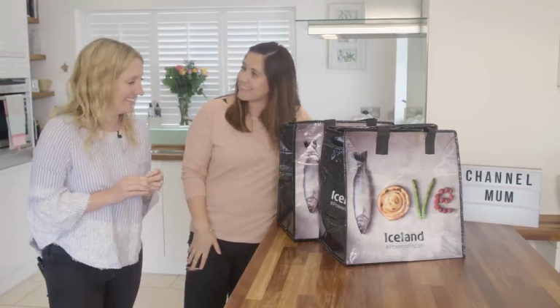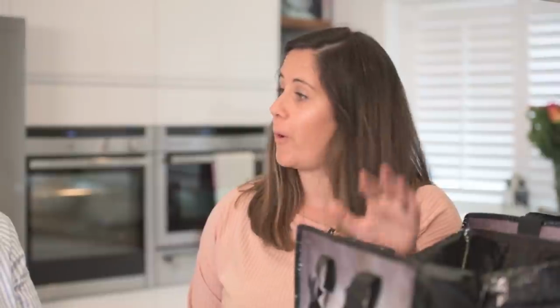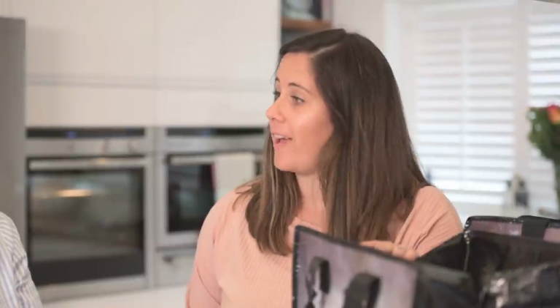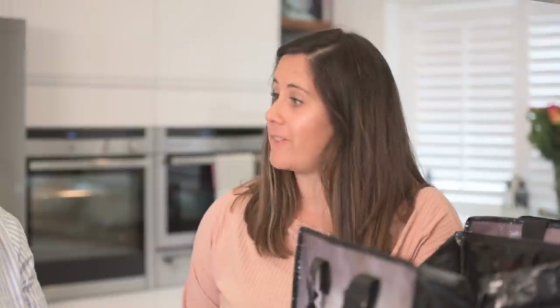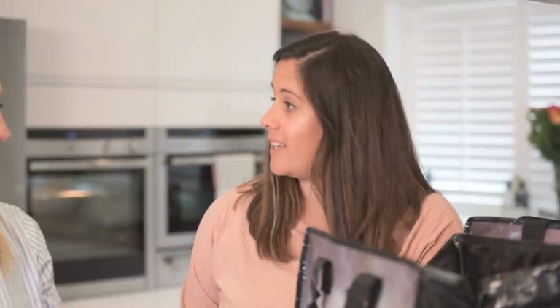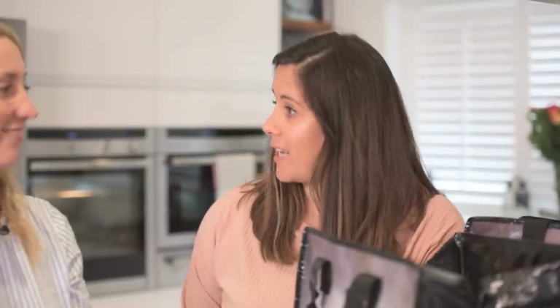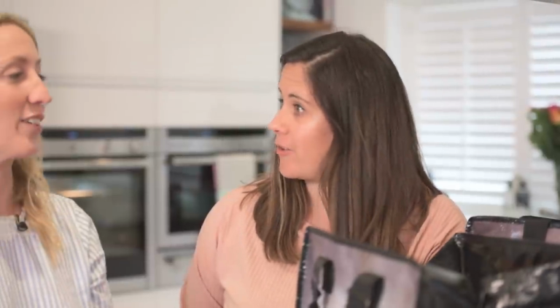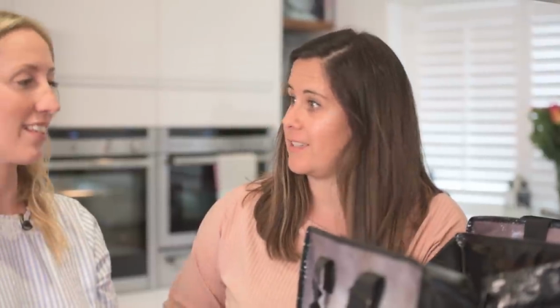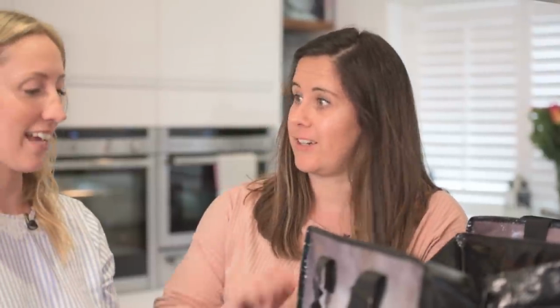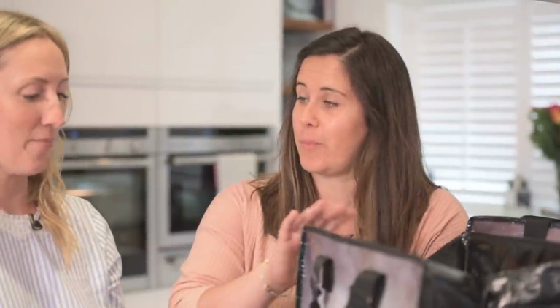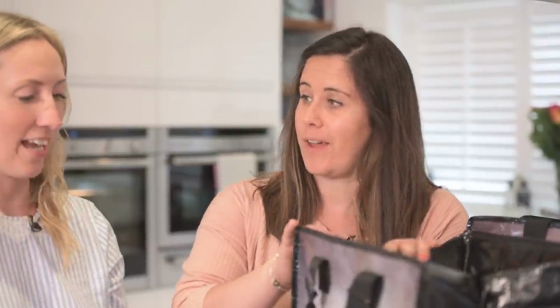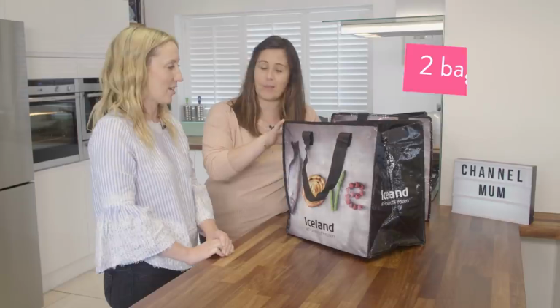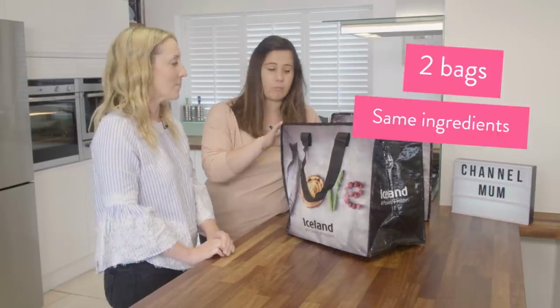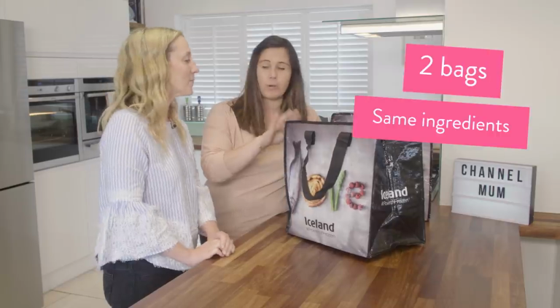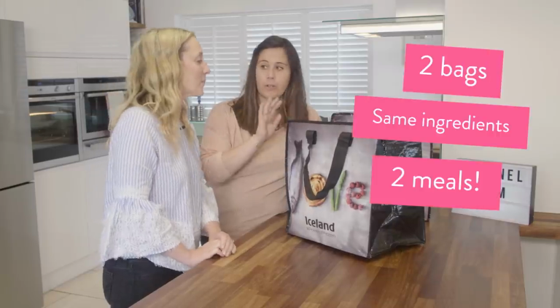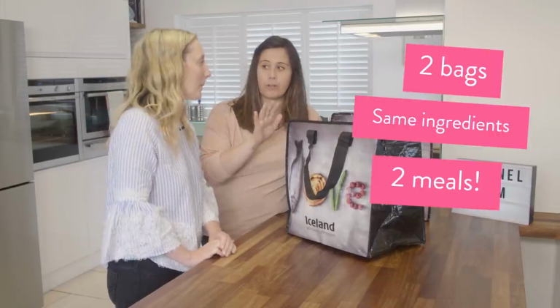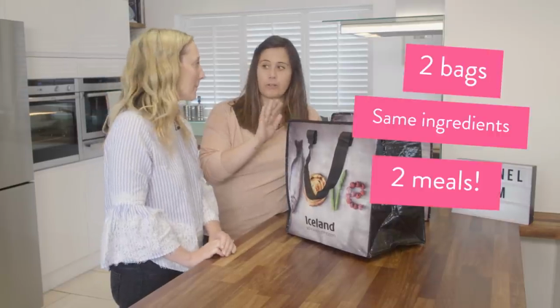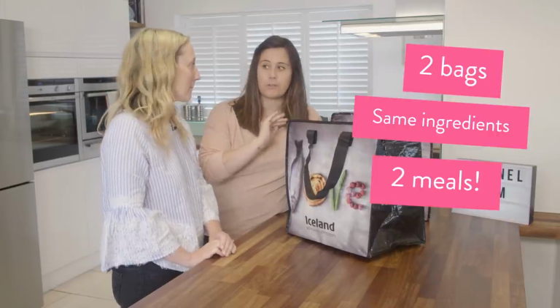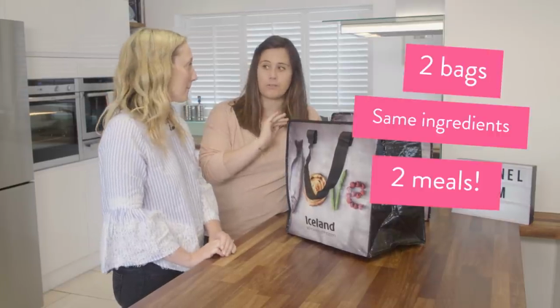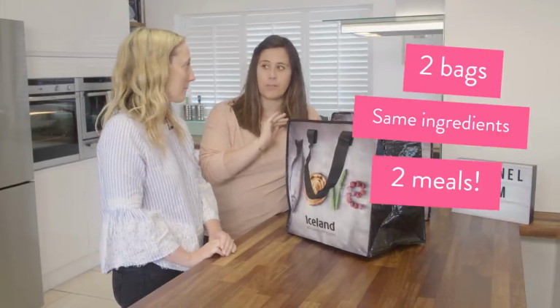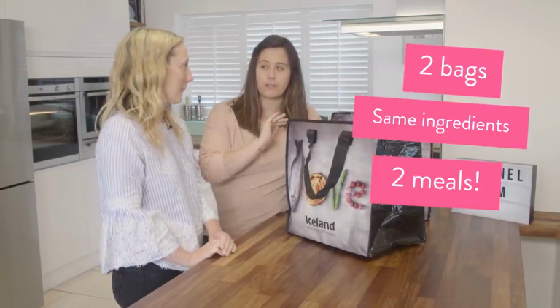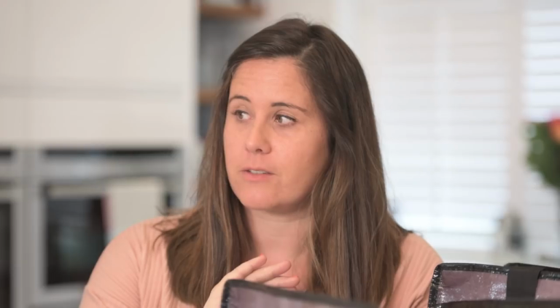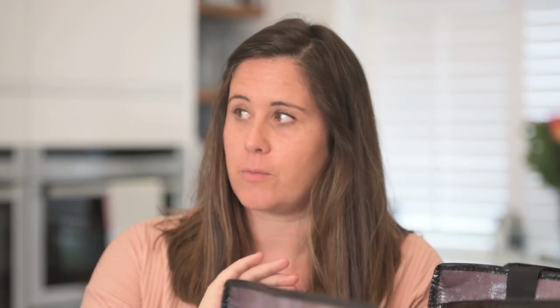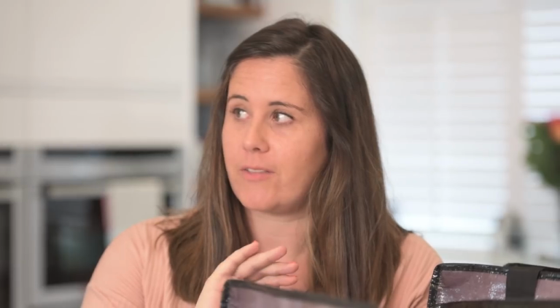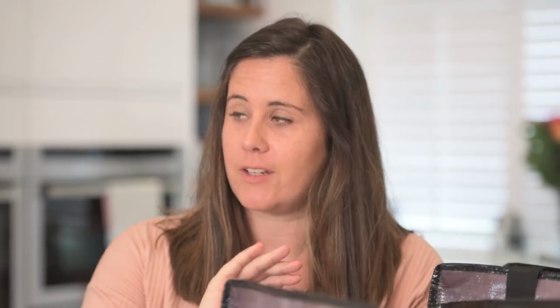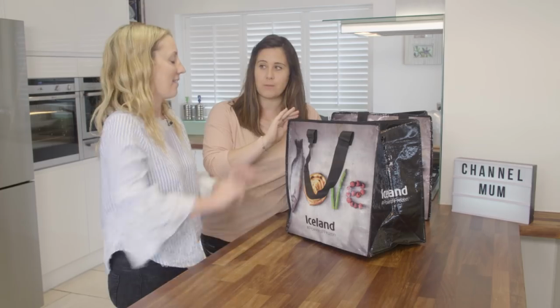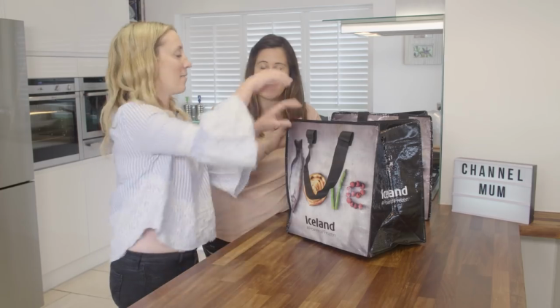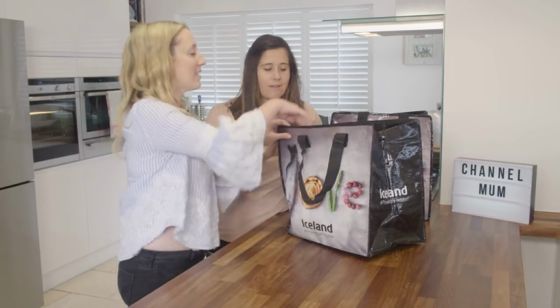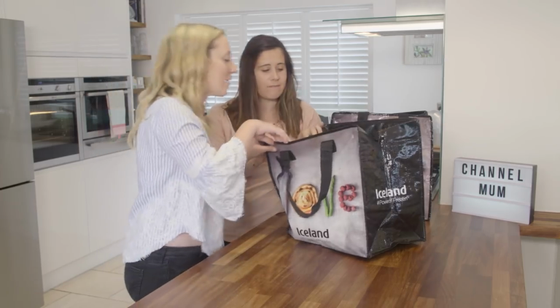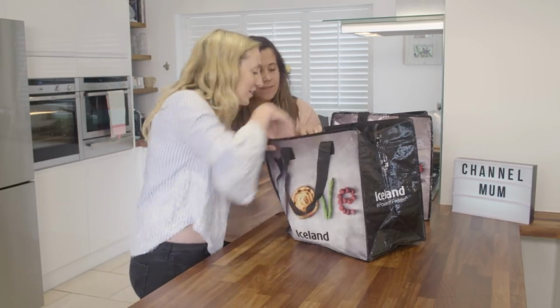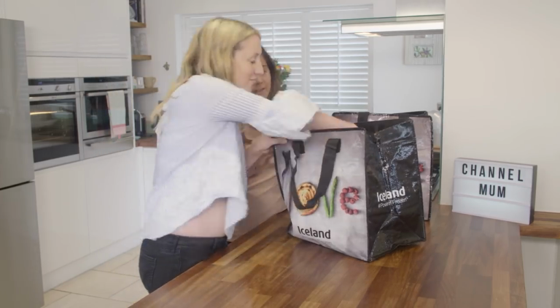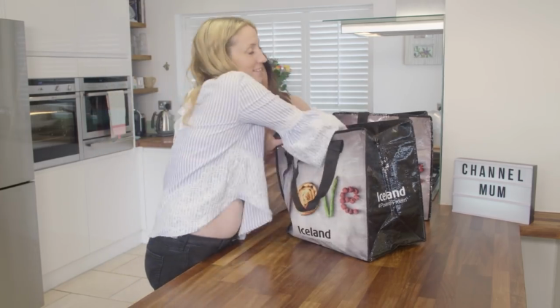We both have the same ingredients here in the bag, but we're going to cook two different meals. So should we have a look and see what we have? Yeah, I'm going to go first.